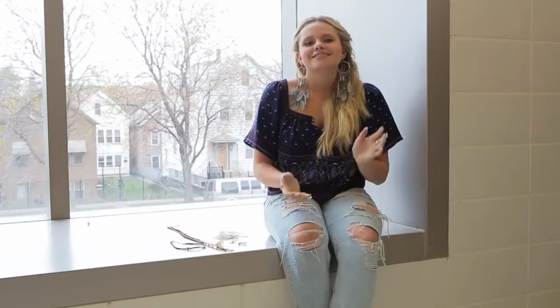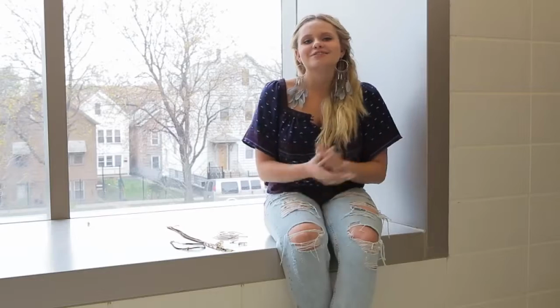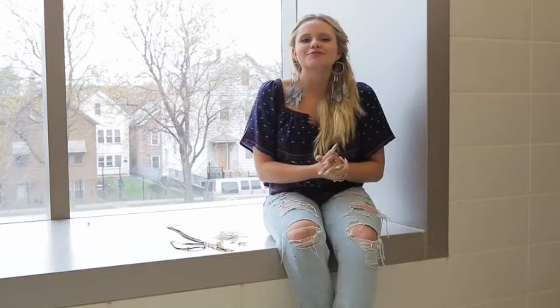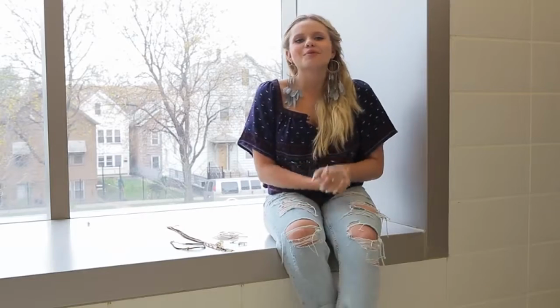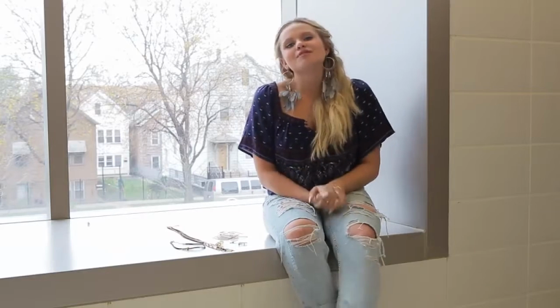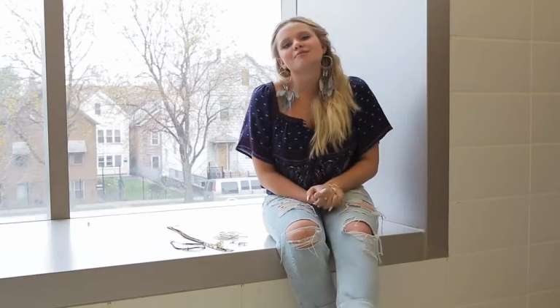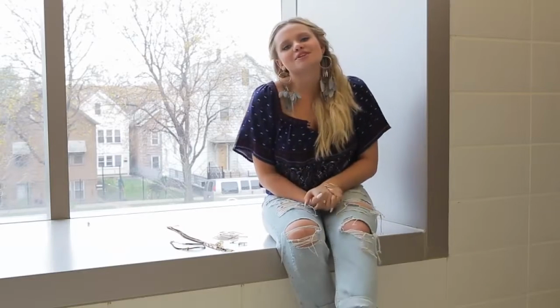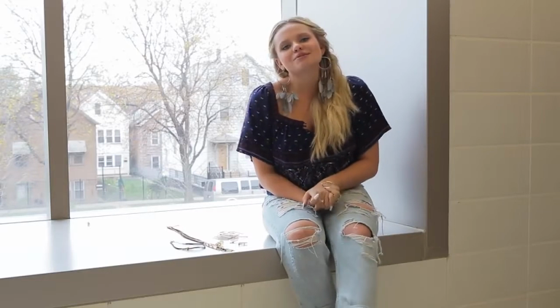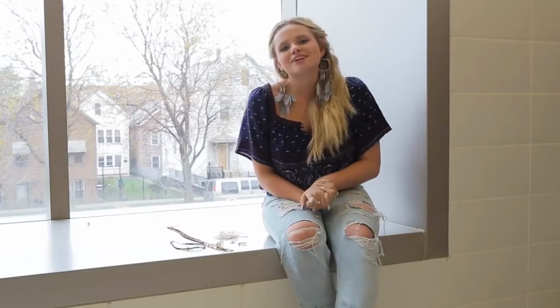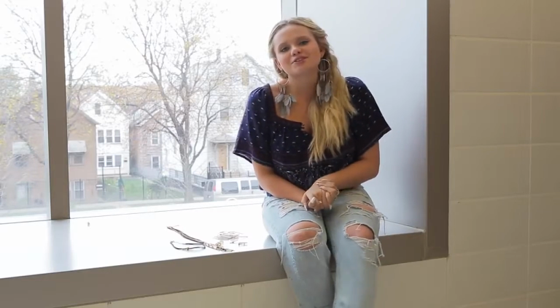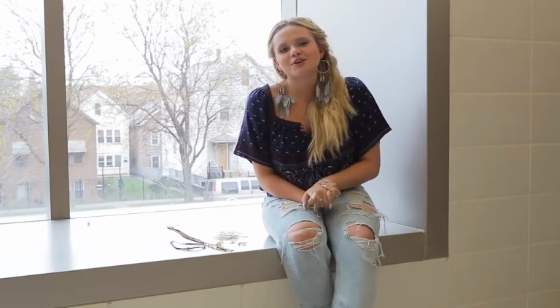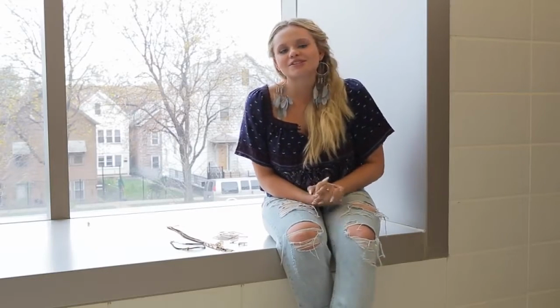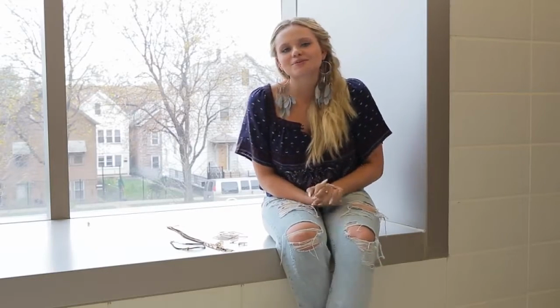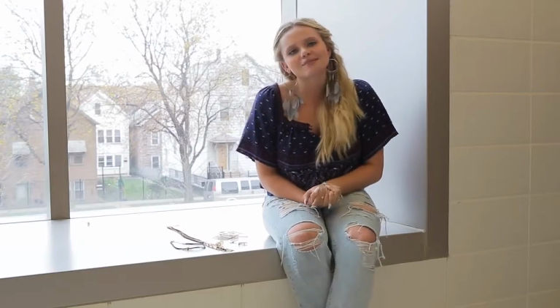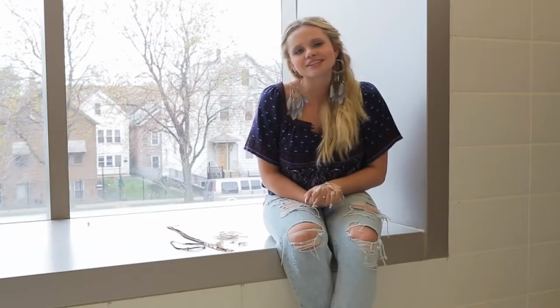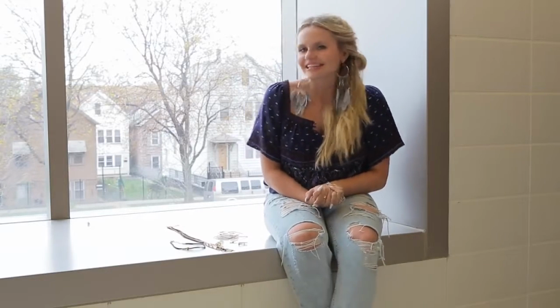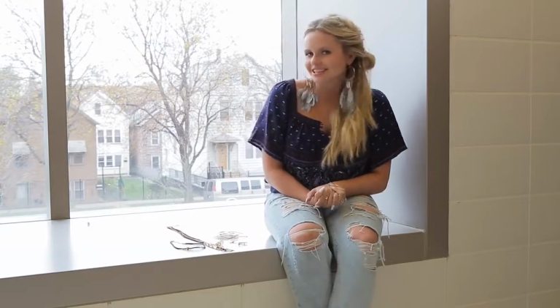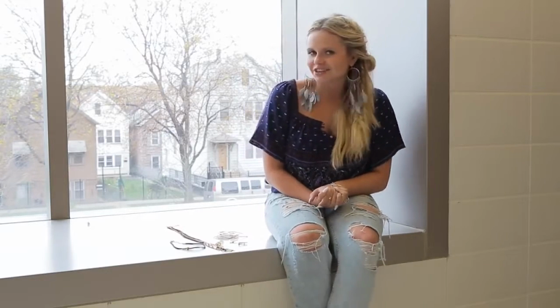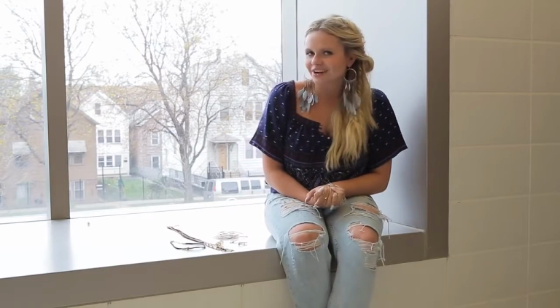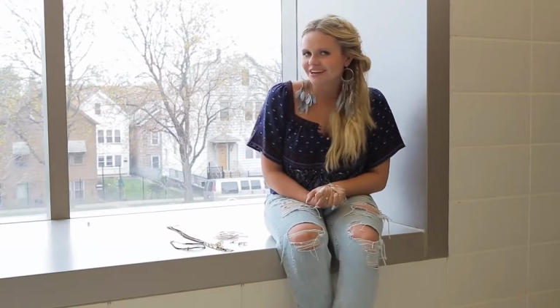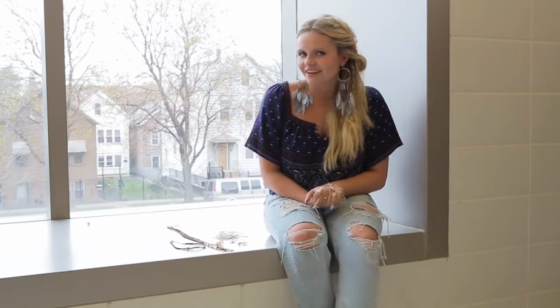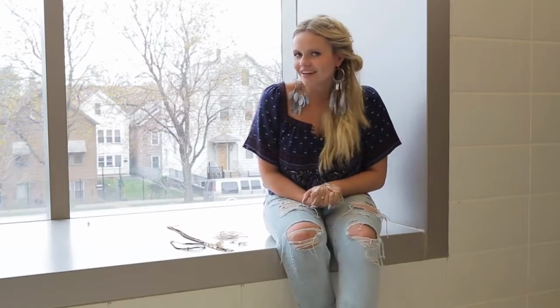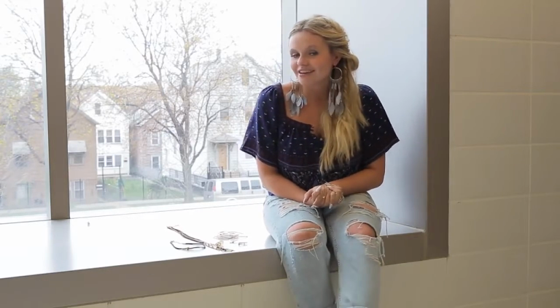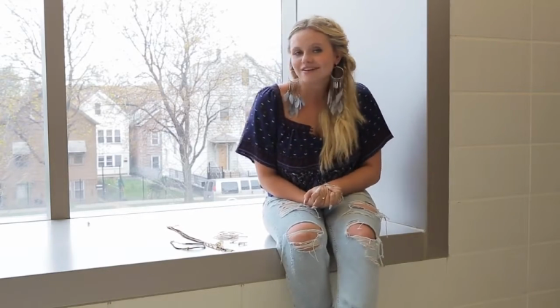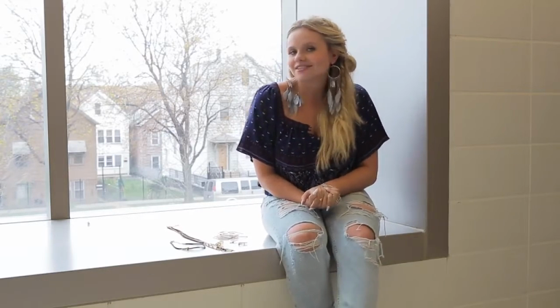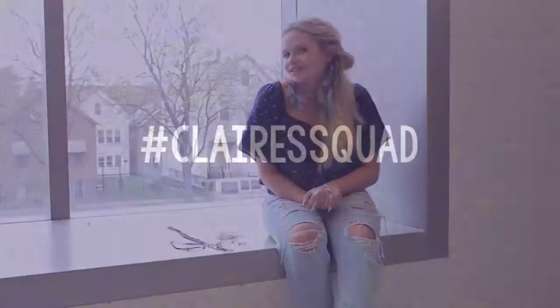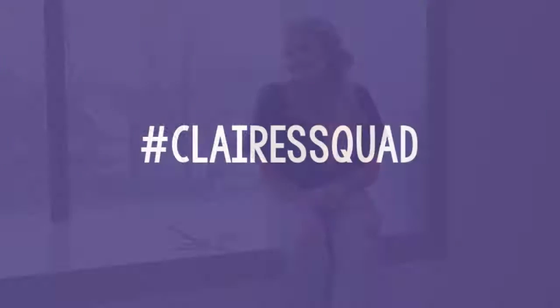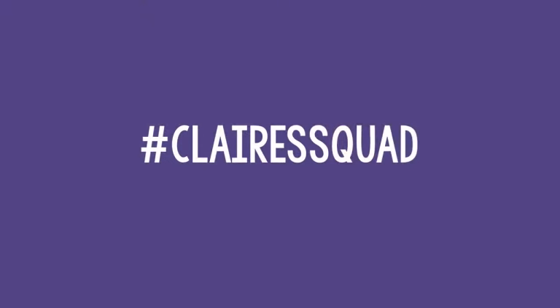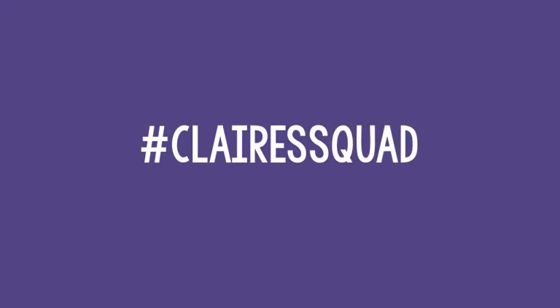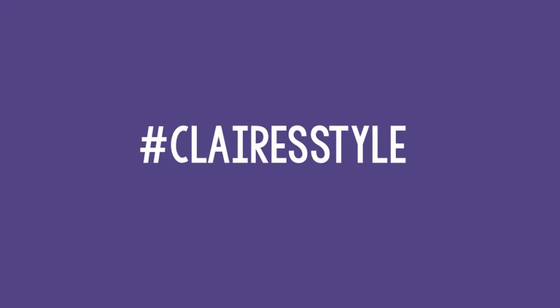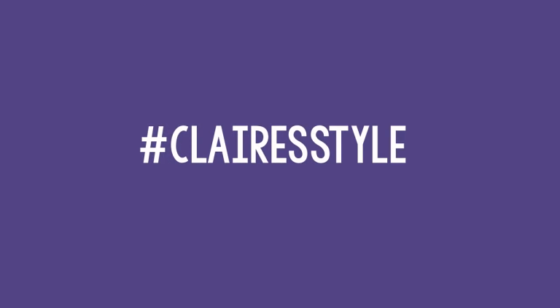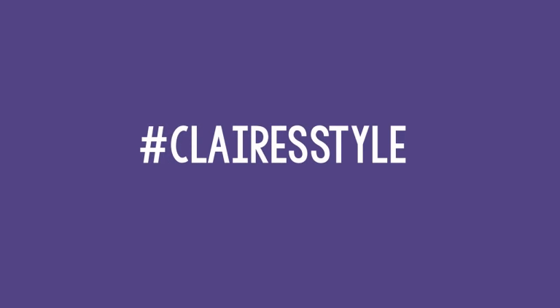For more information make sure you all subscribe to the Claire's channel right now, and I will see you guys next time. Bye!